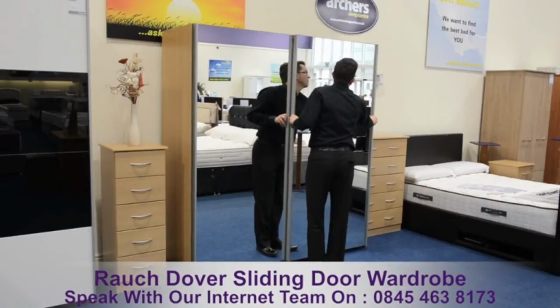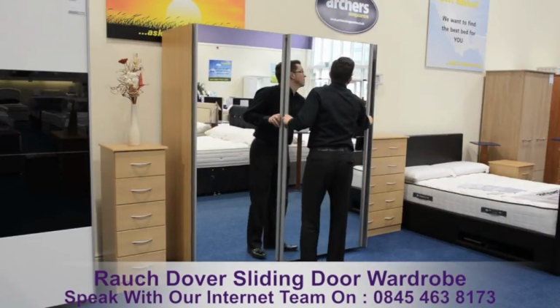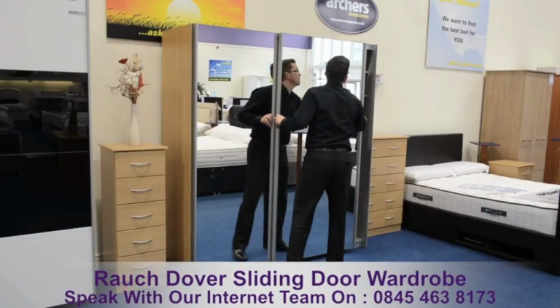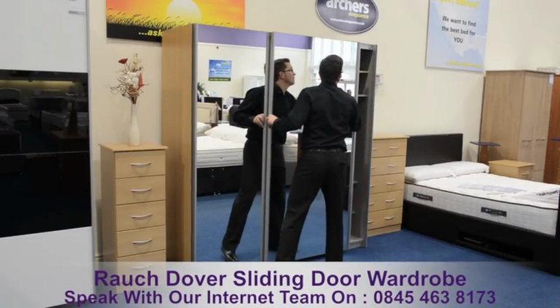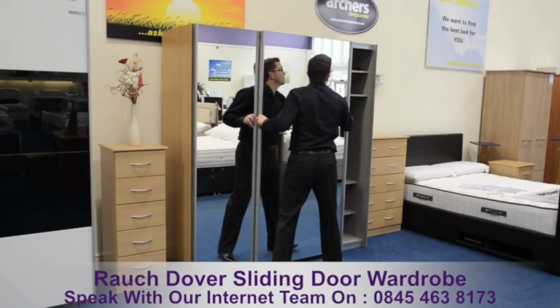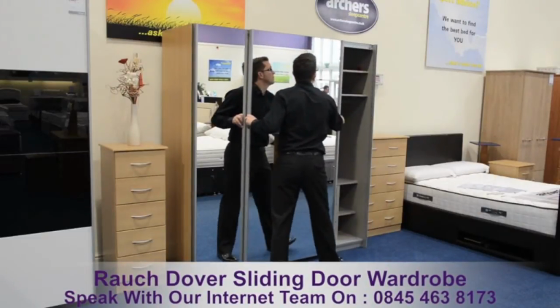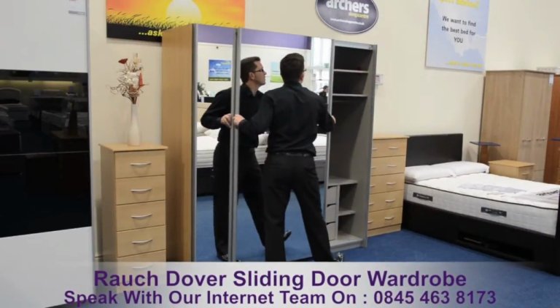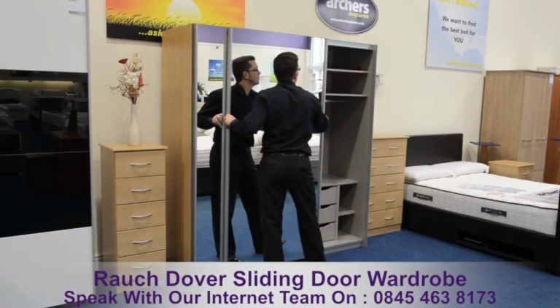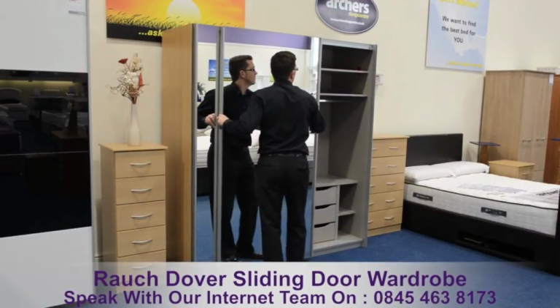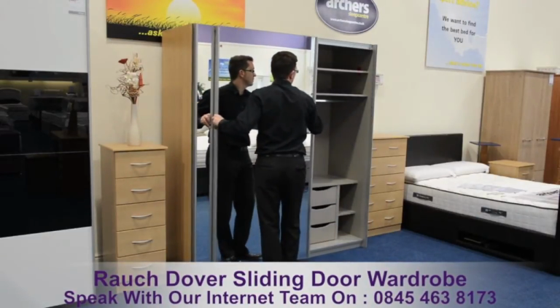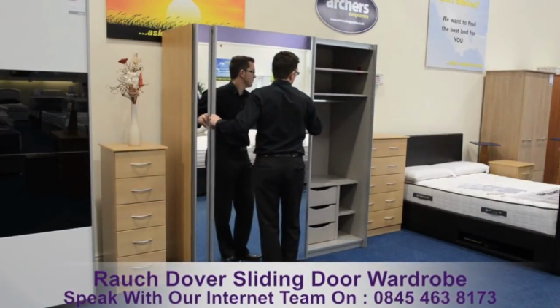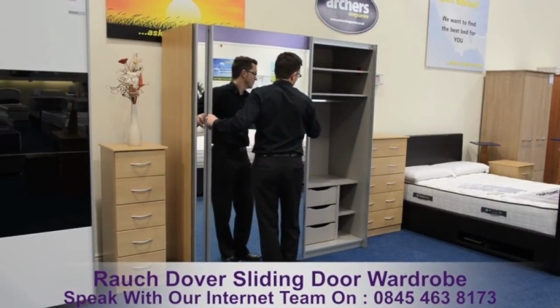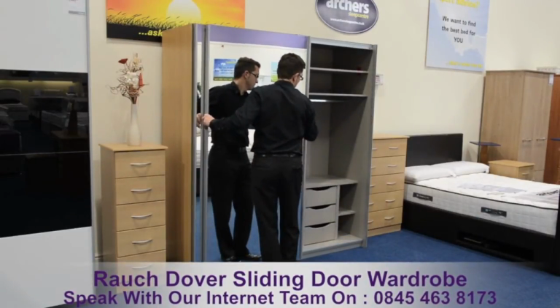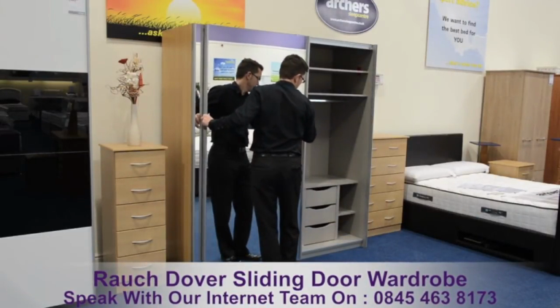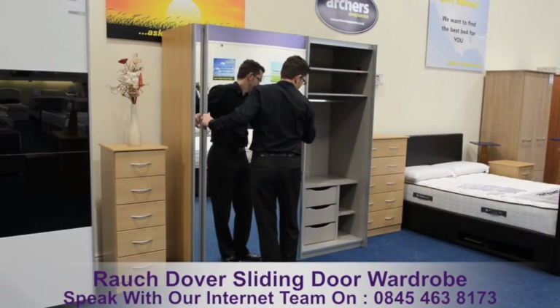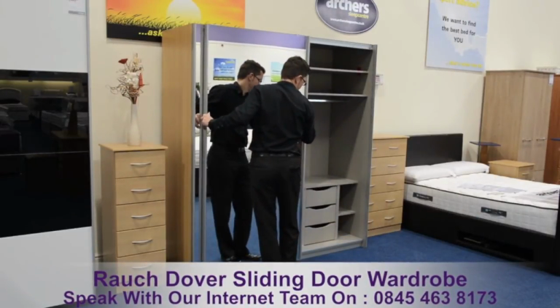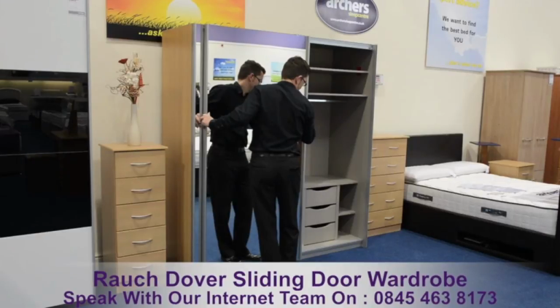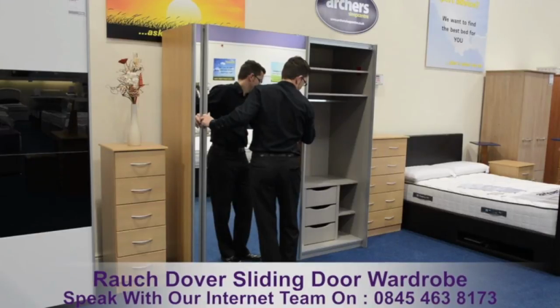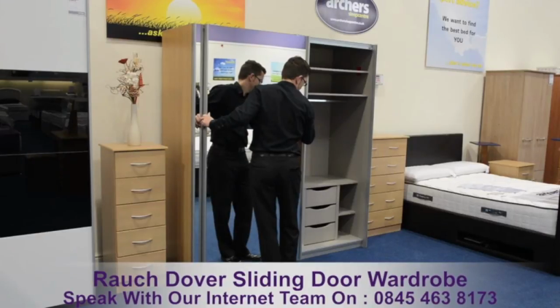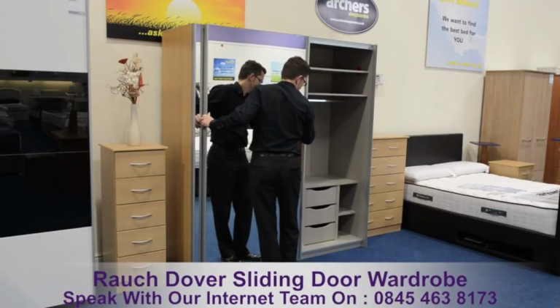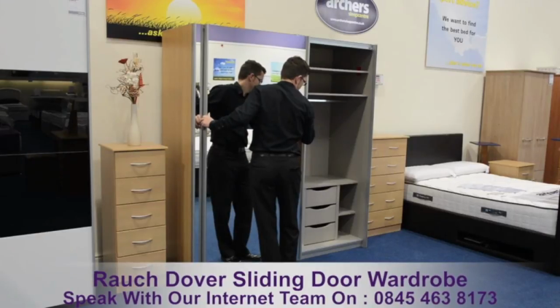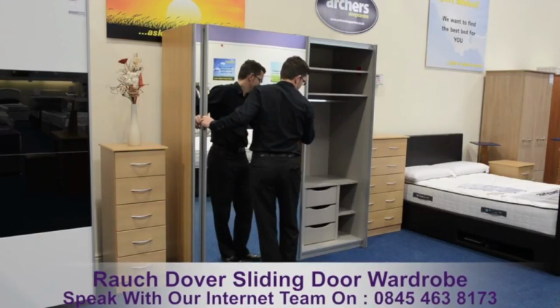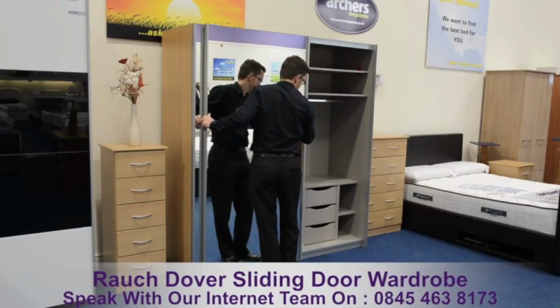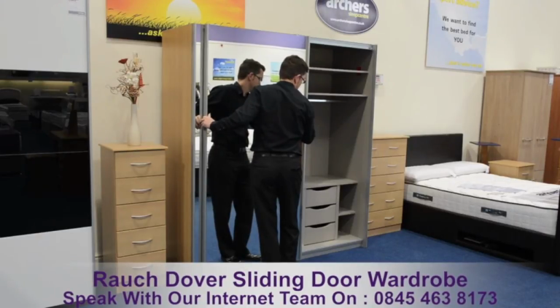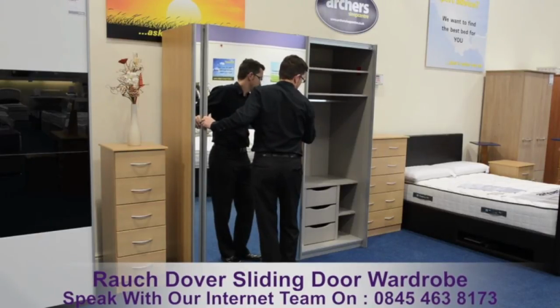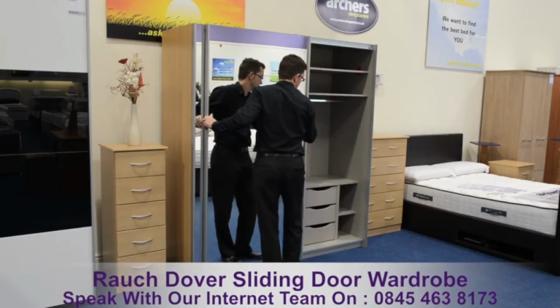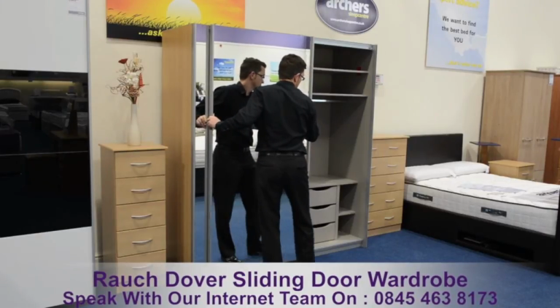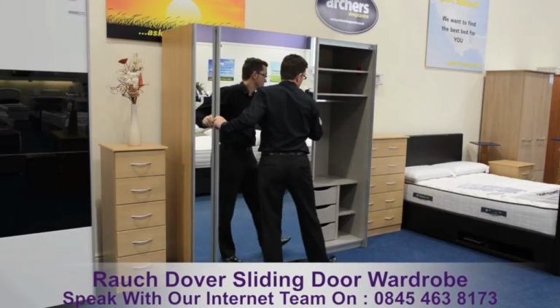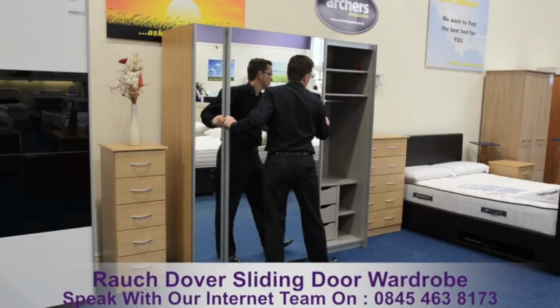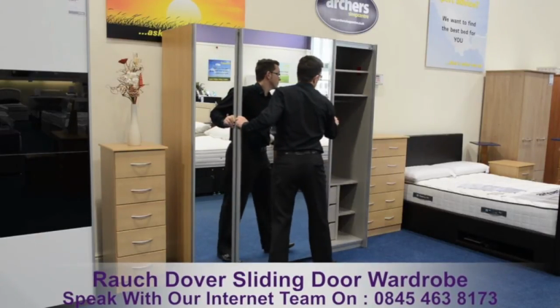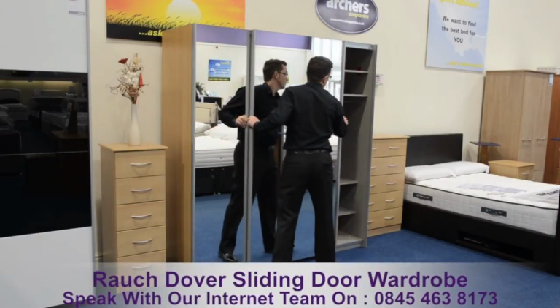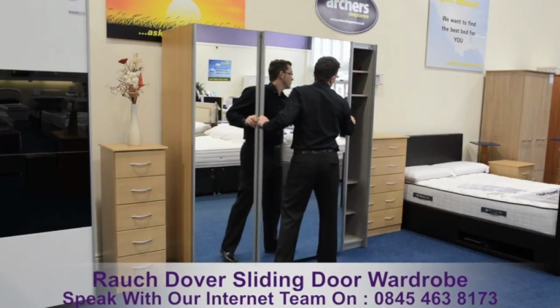Quality, variety and choice. It's your wardrobe, your way. This item requires self-assembly.